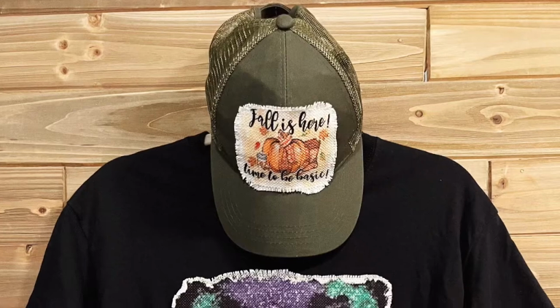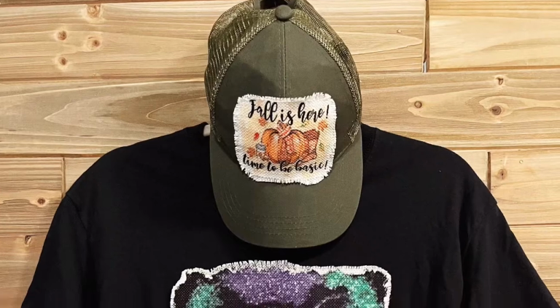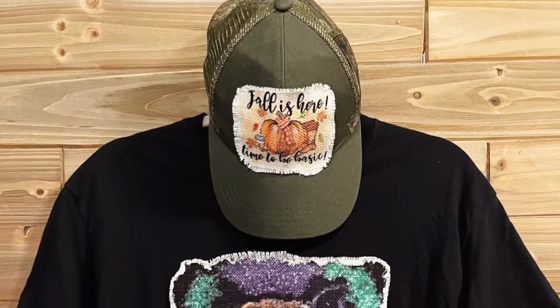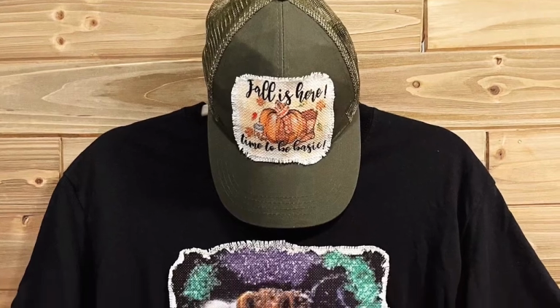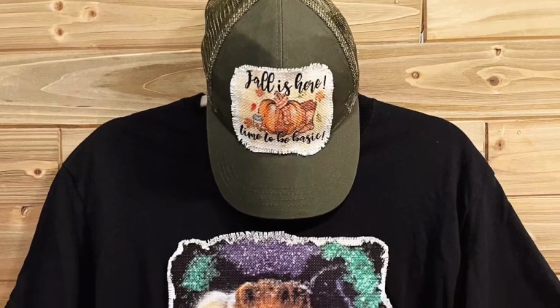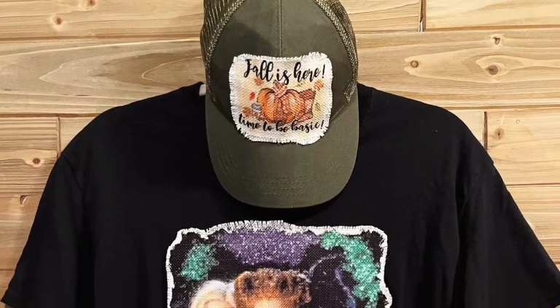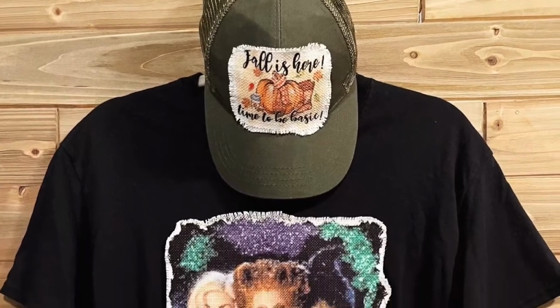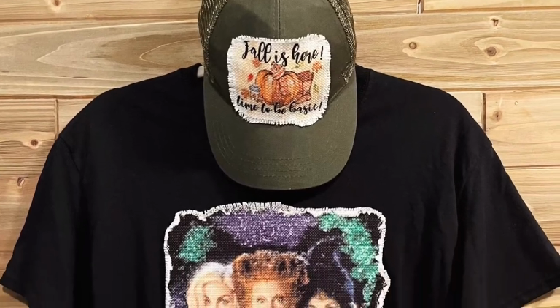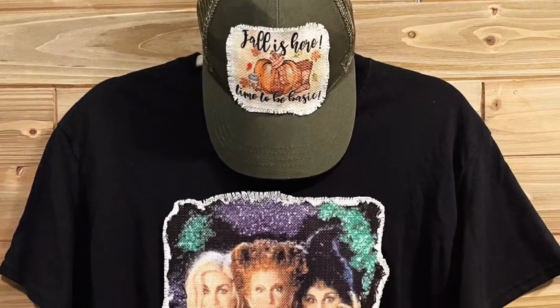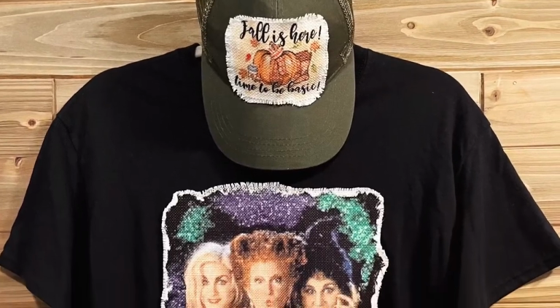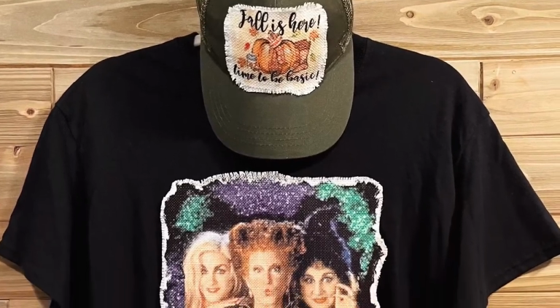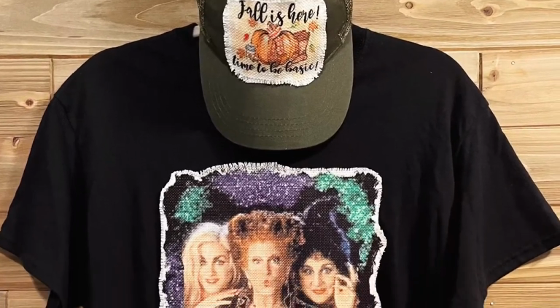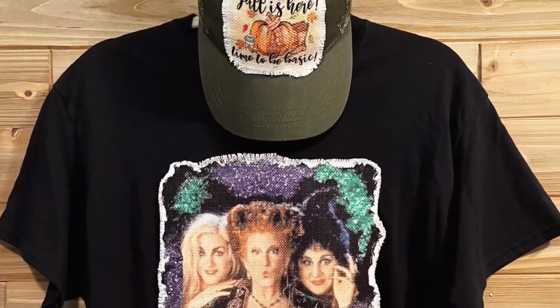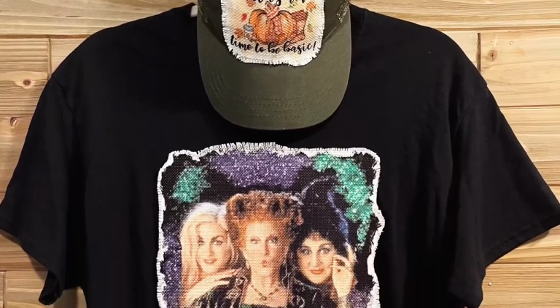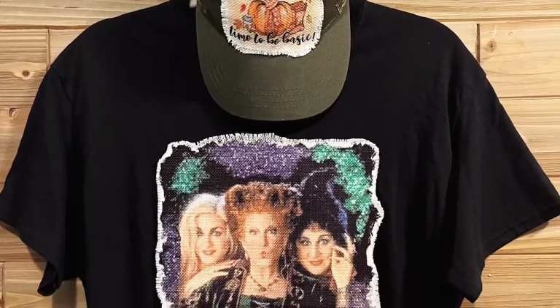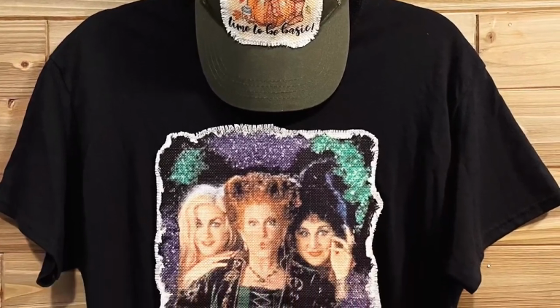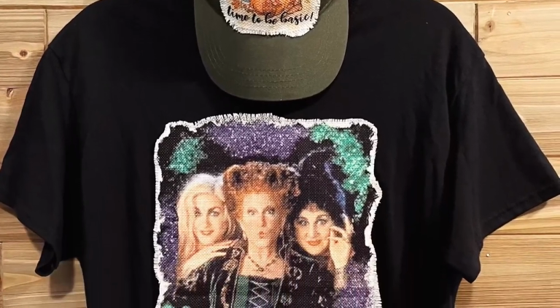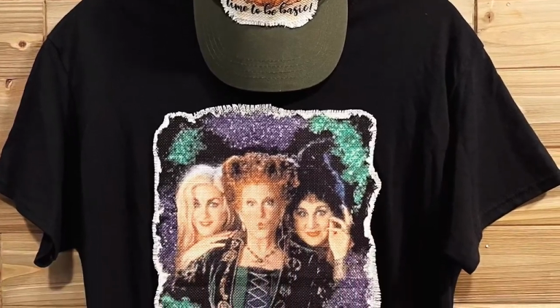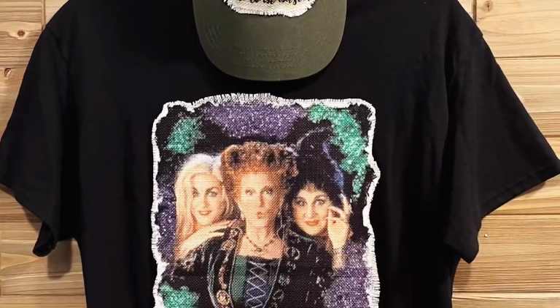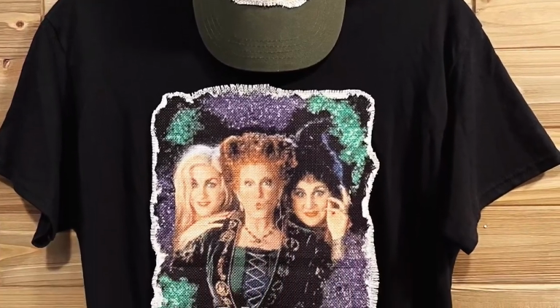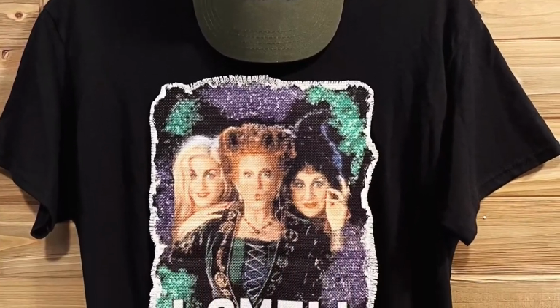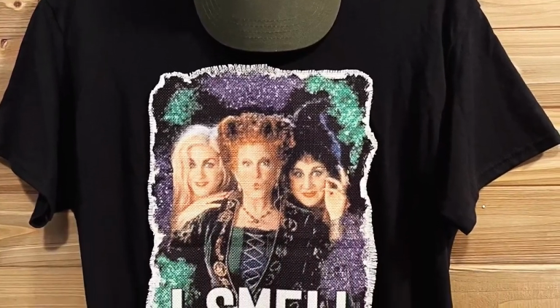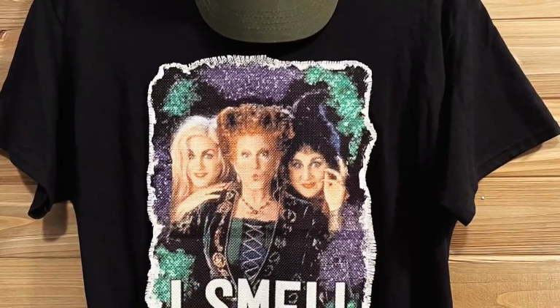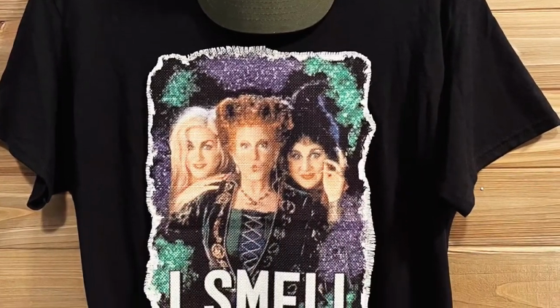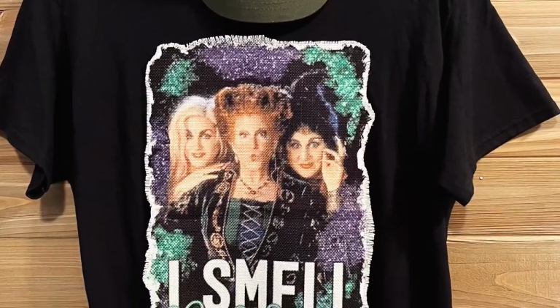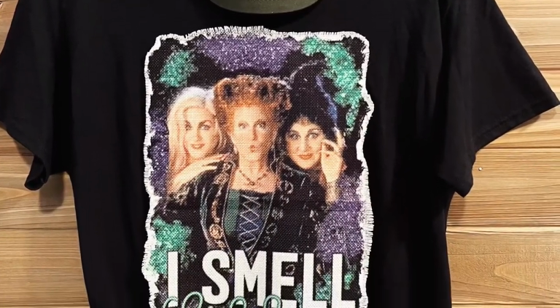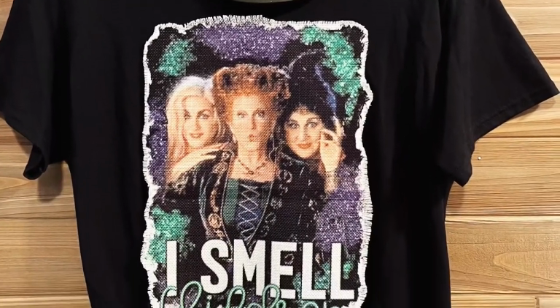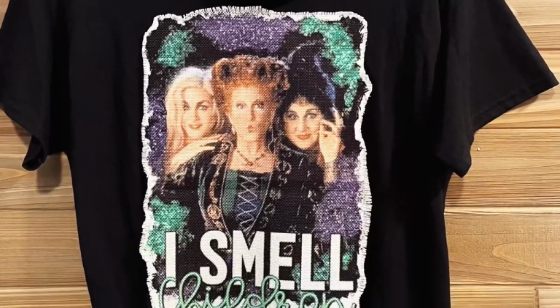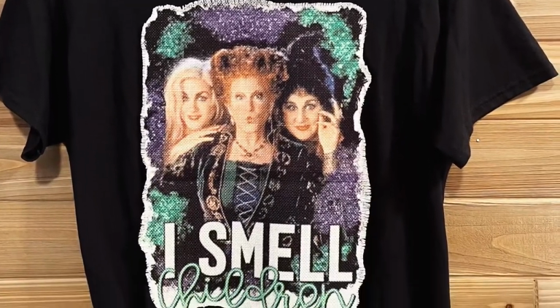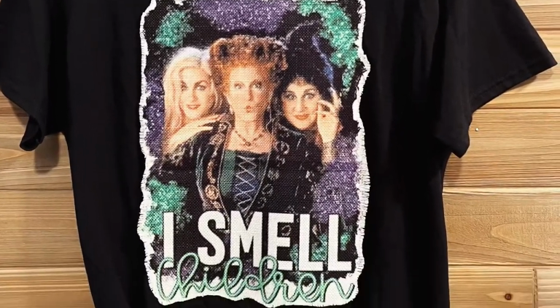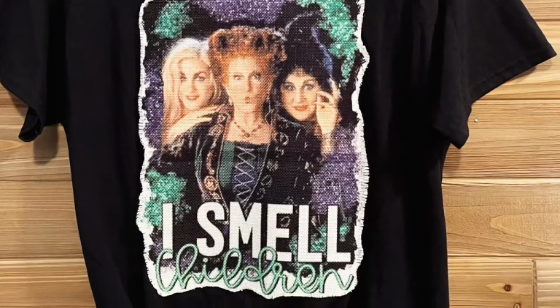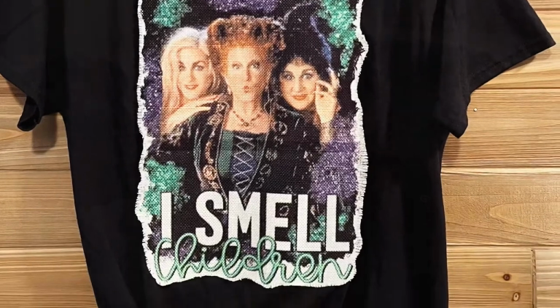Hey guys, welcome to my channel! Today I'll be showing you how to make raggy patch t-shirts and hats.